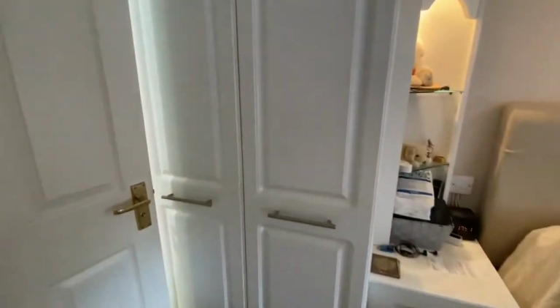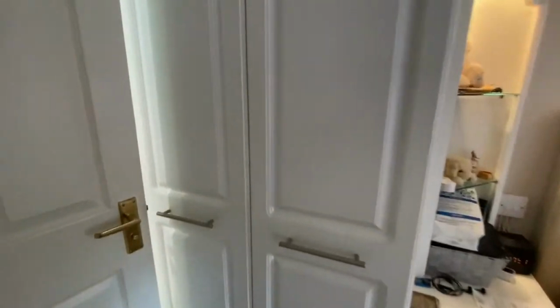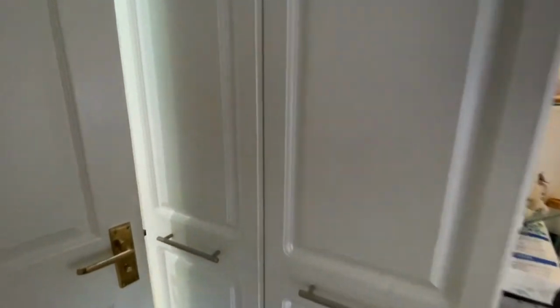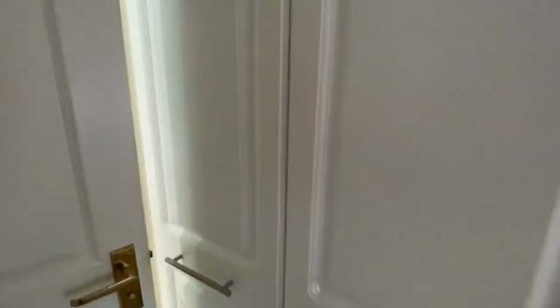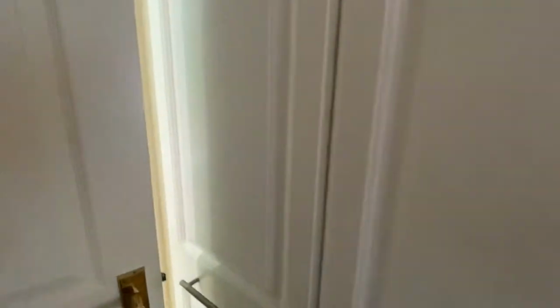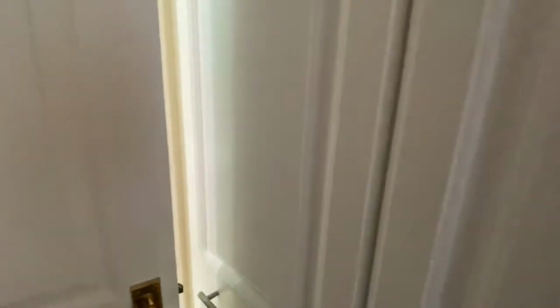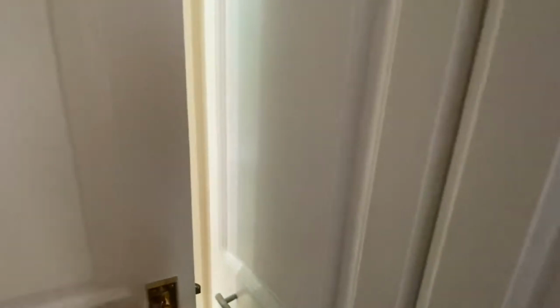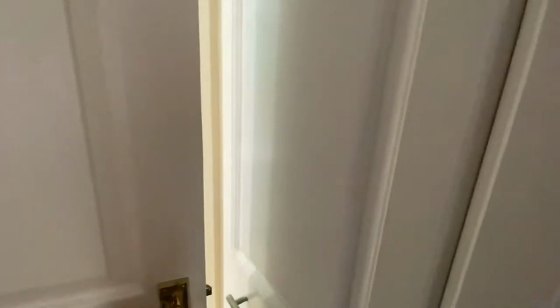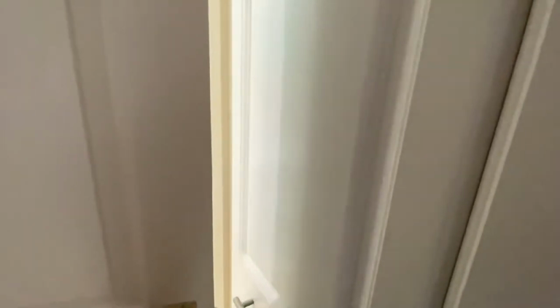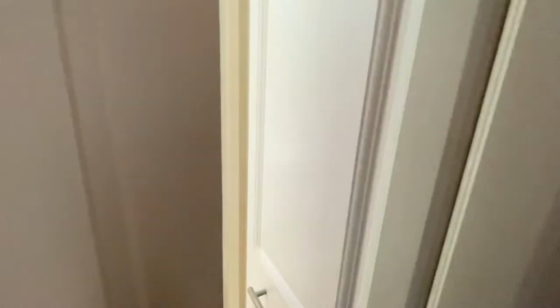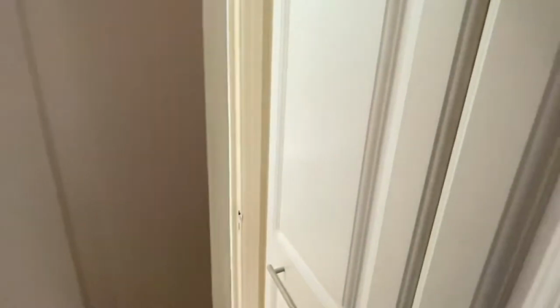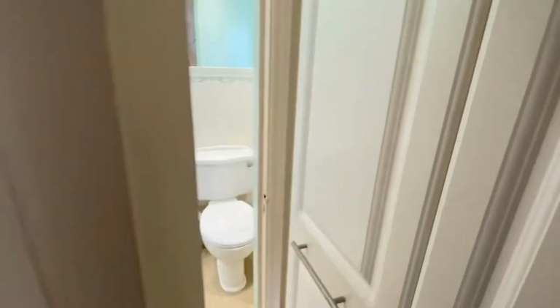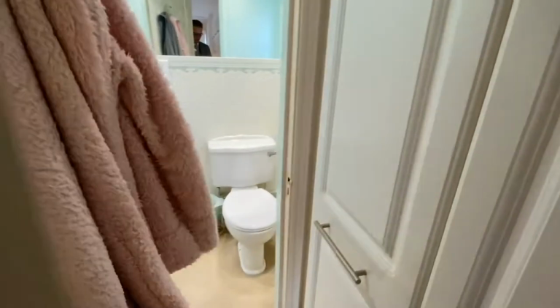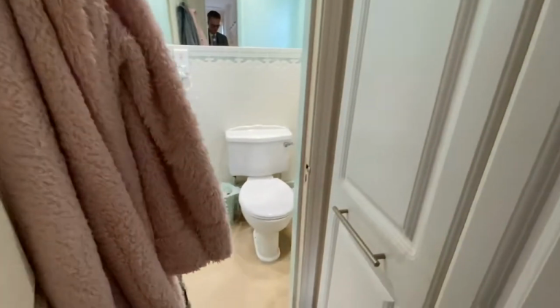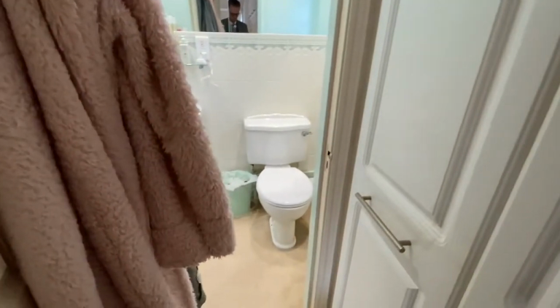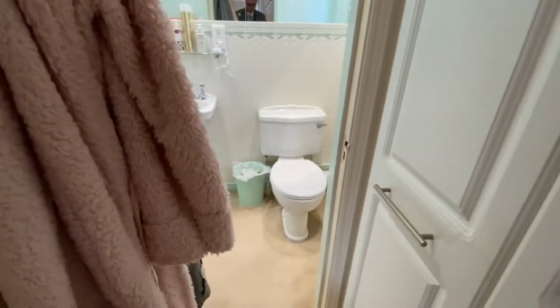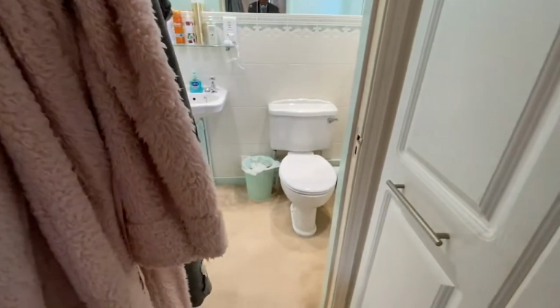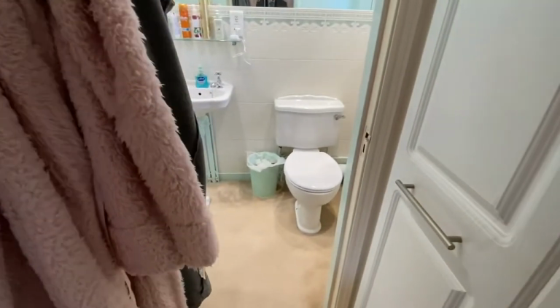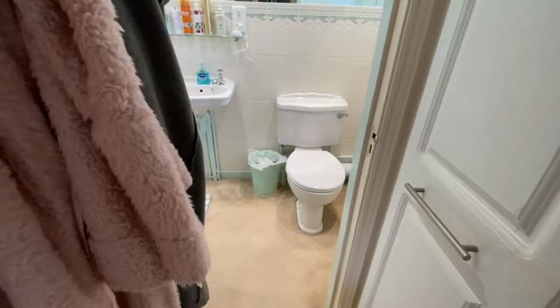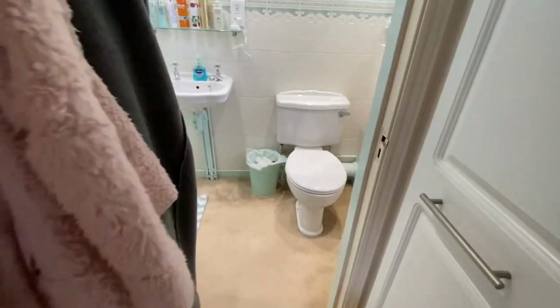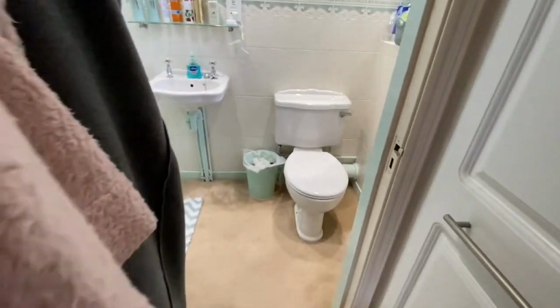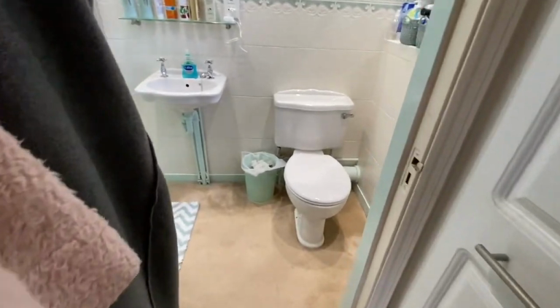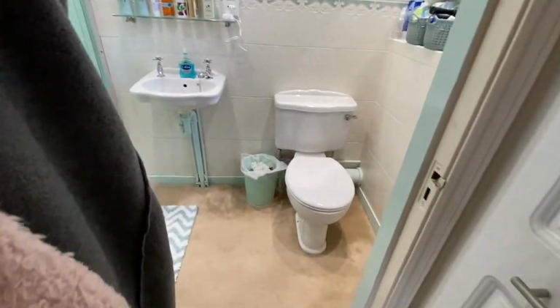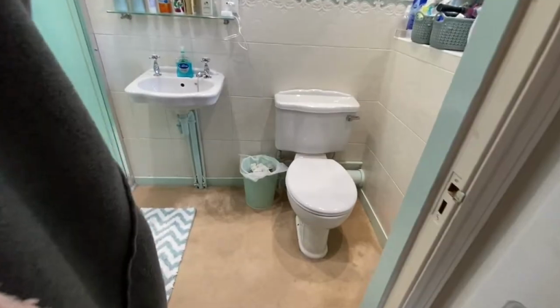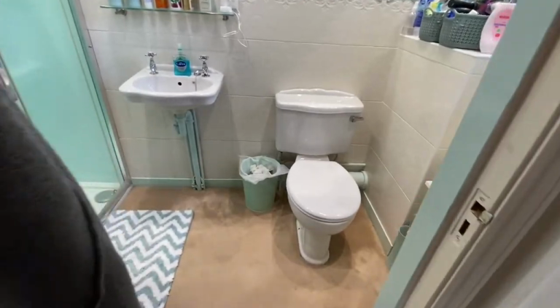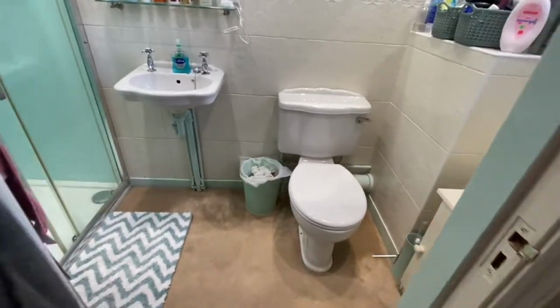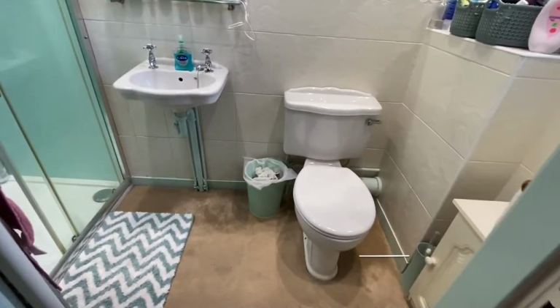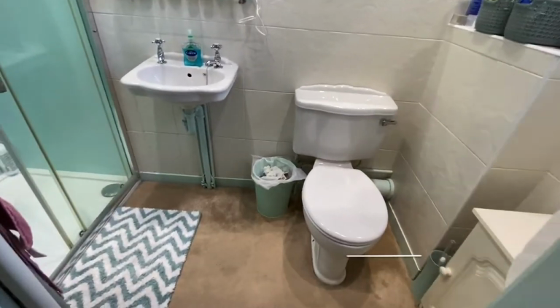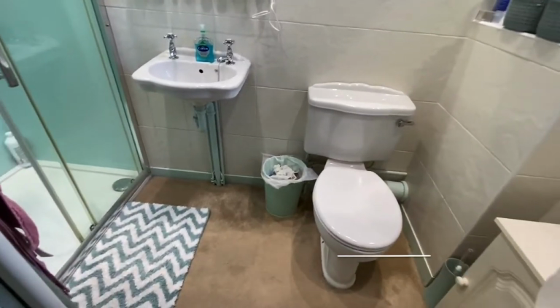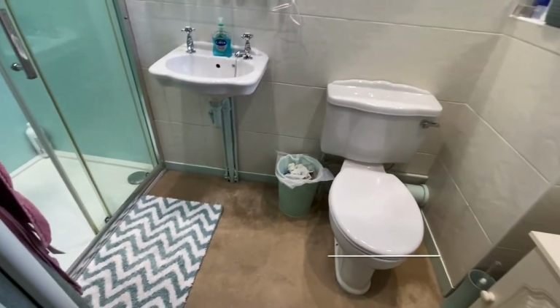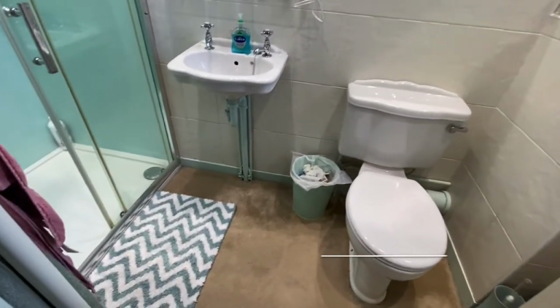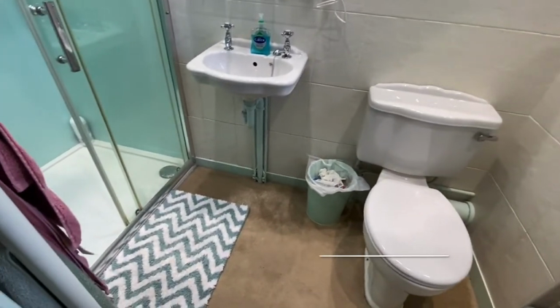The main bedroom also hosts an ensuite shower room, which benefits from a three-piece white suite.